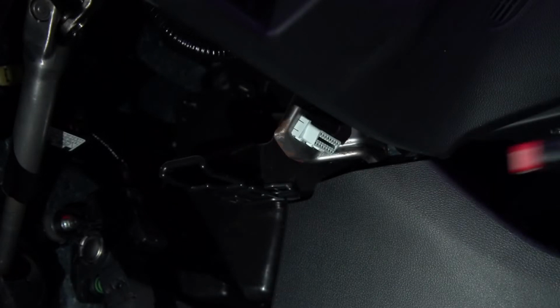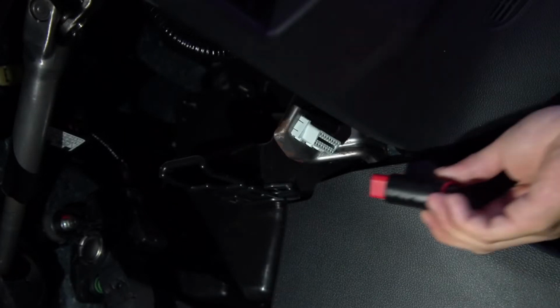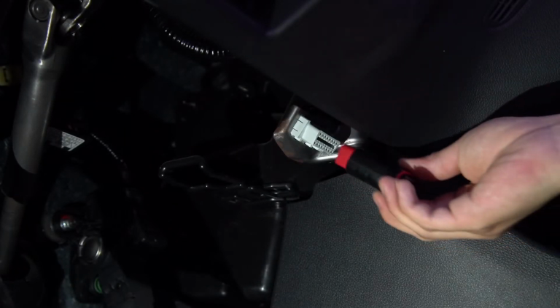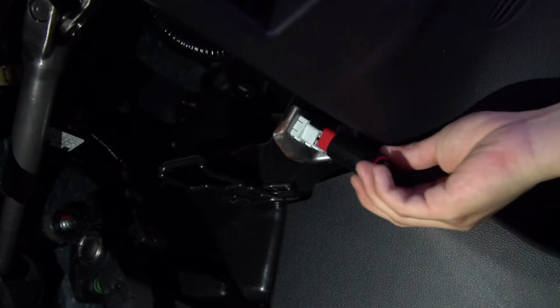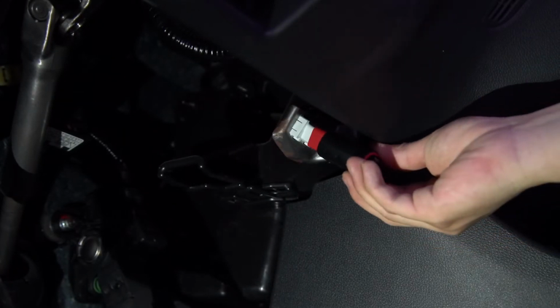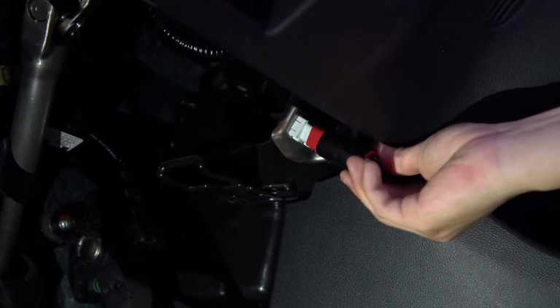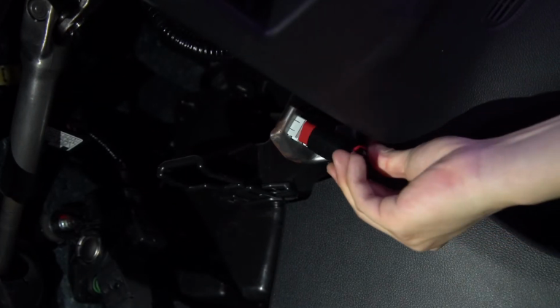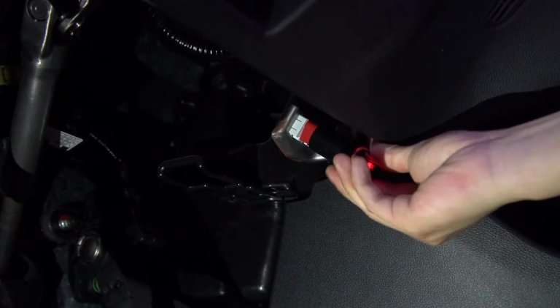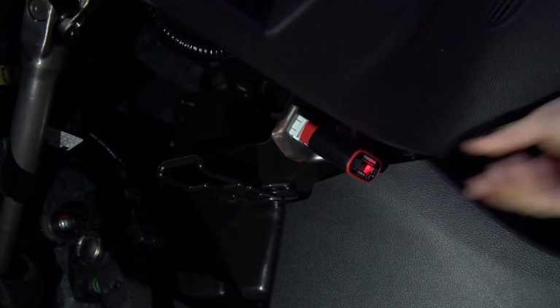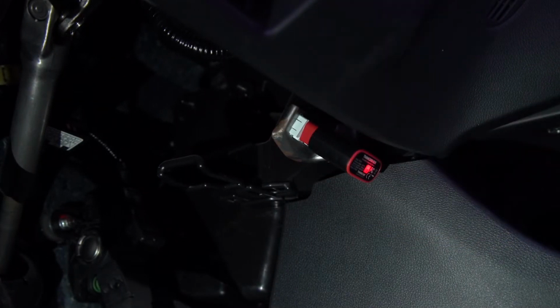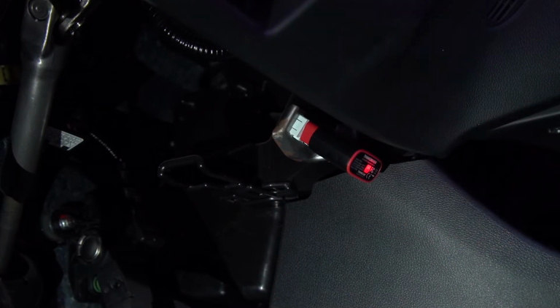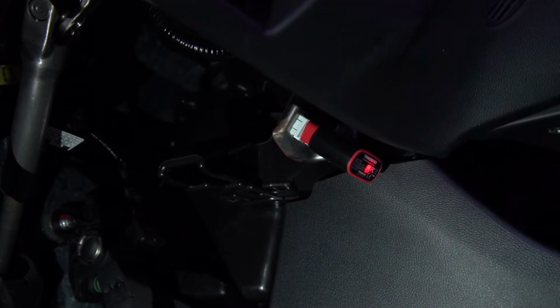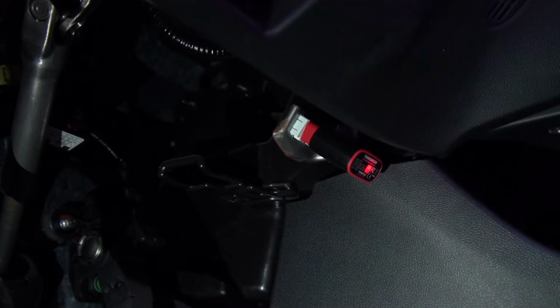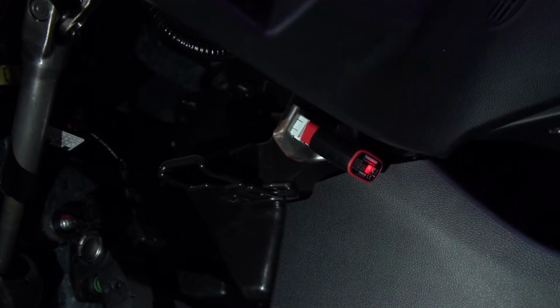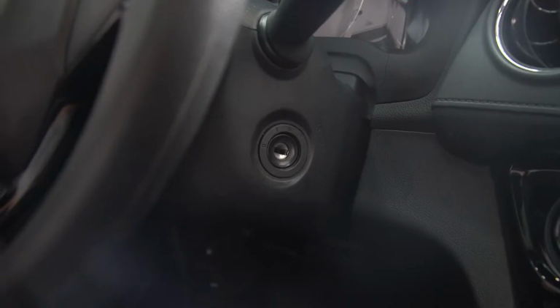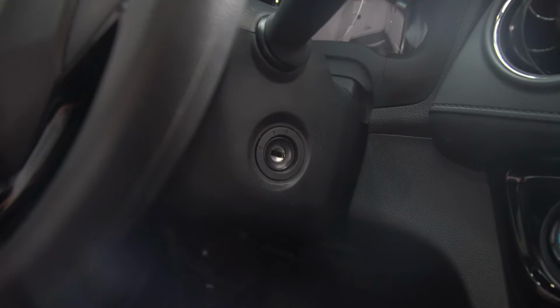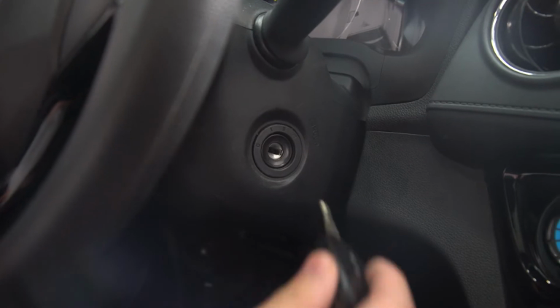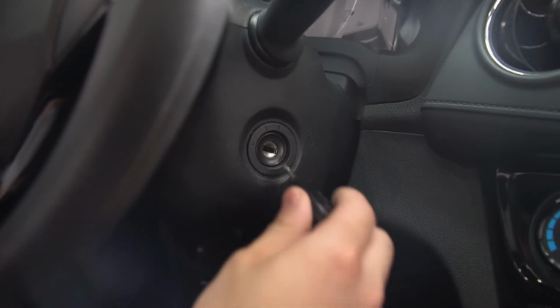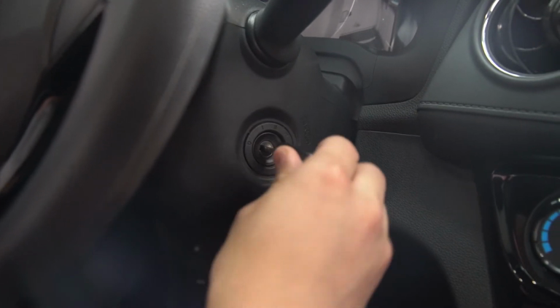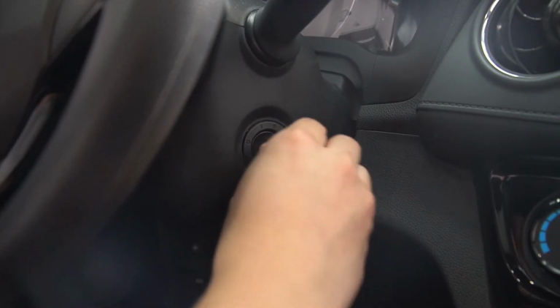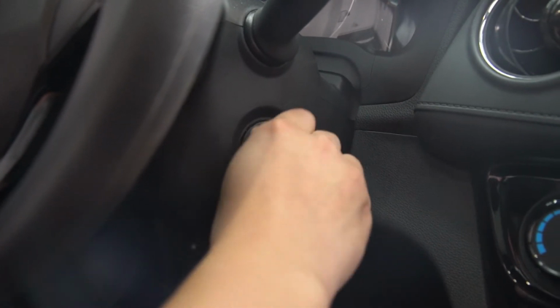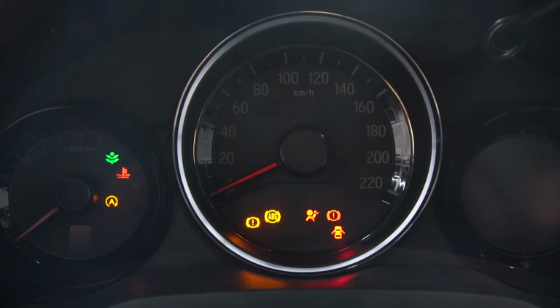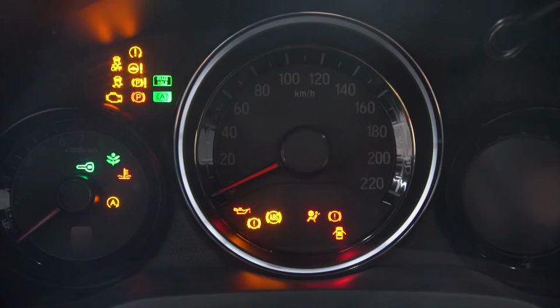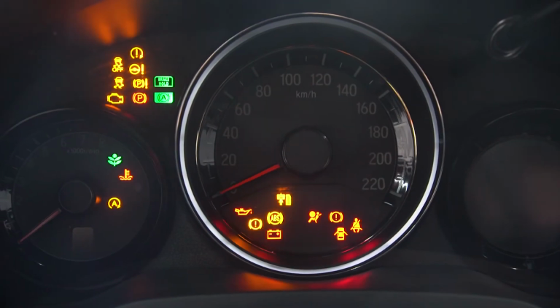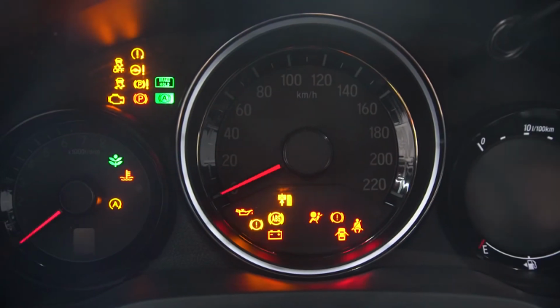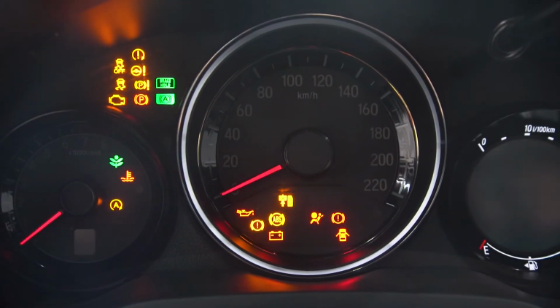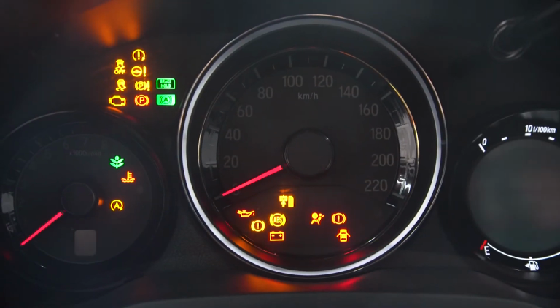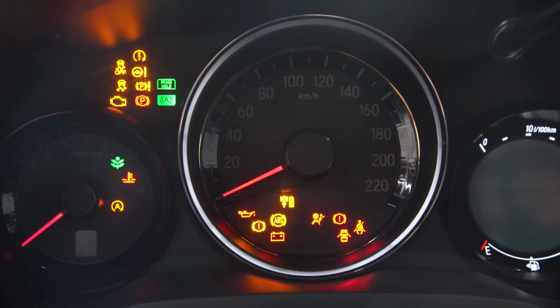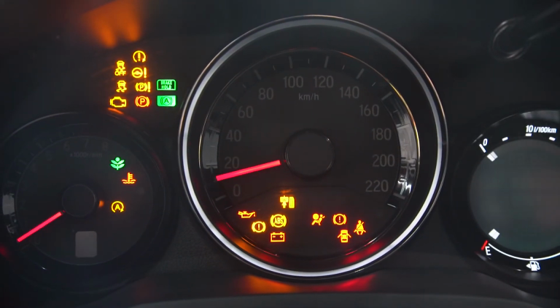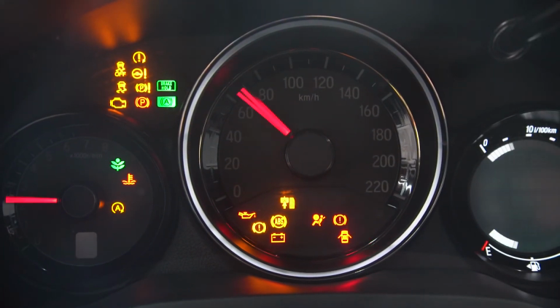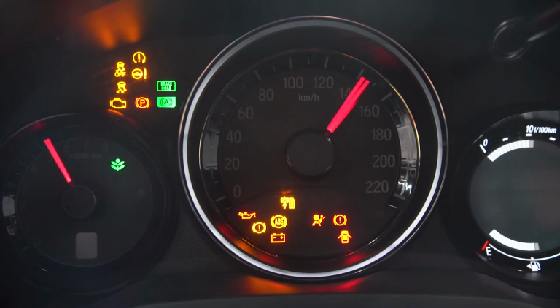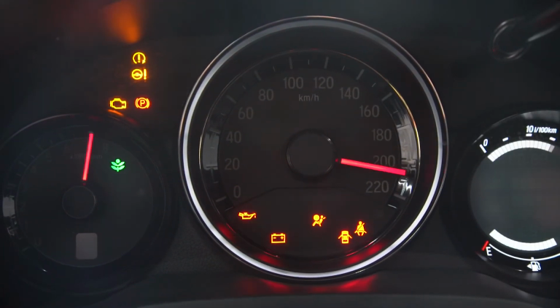First, plug in the Think Driver into the OBD2 port. In most cars, it is located inside your car, under the steering wheel or around the footwell area.